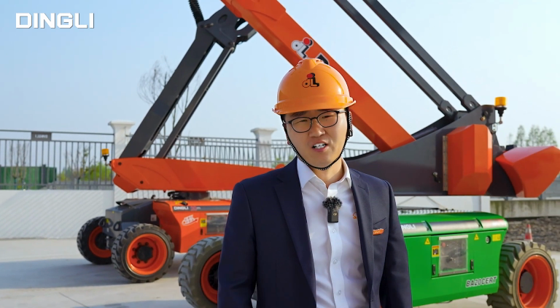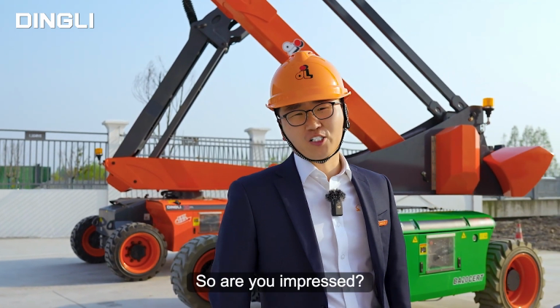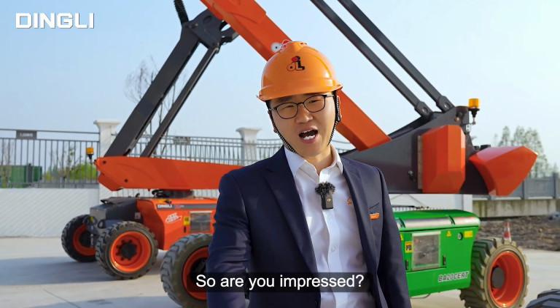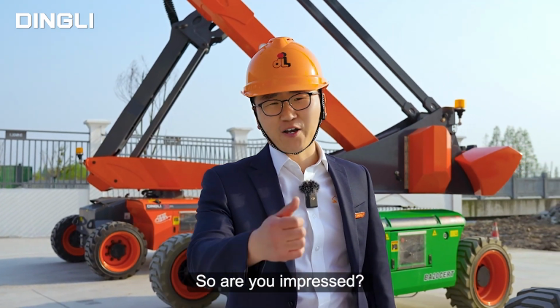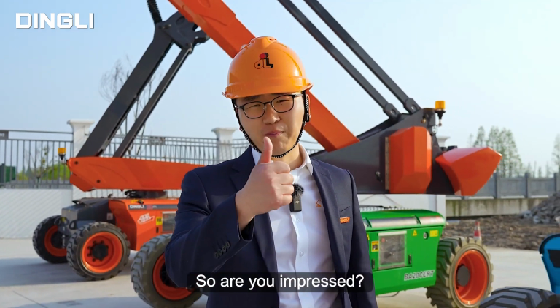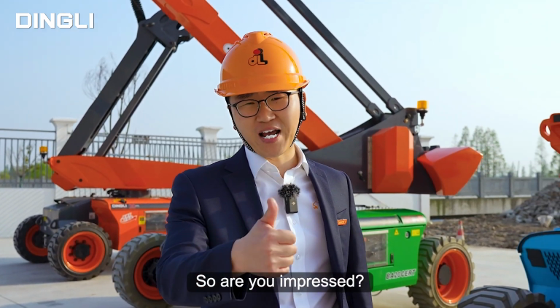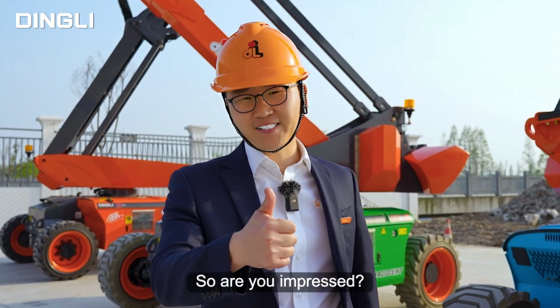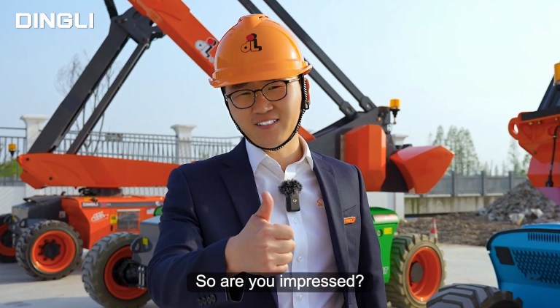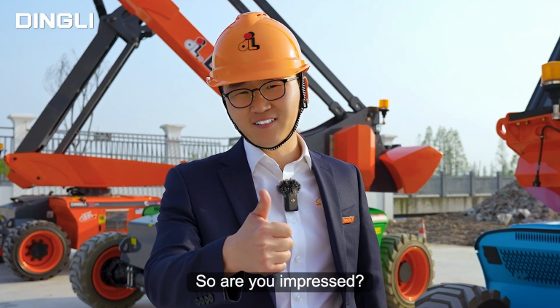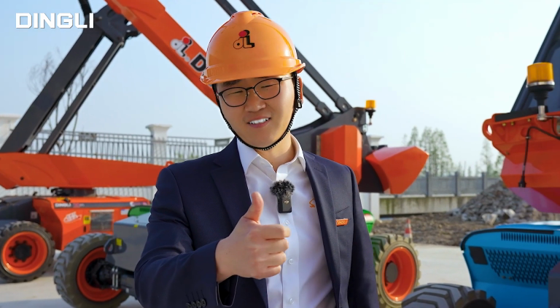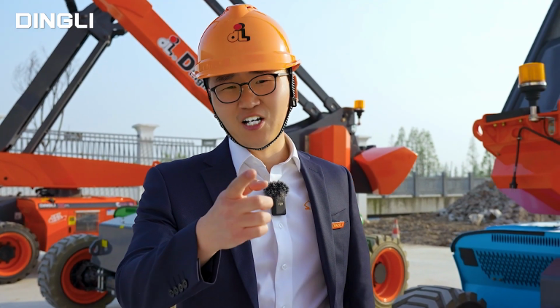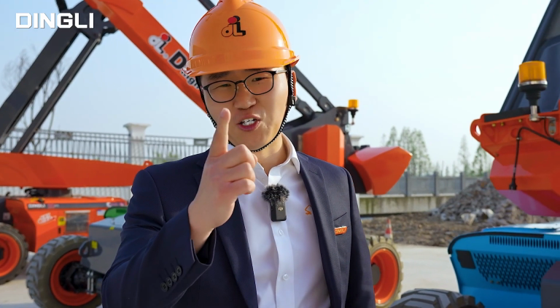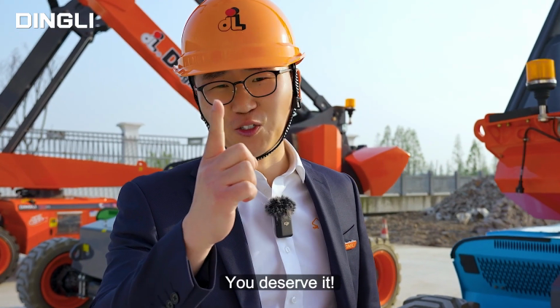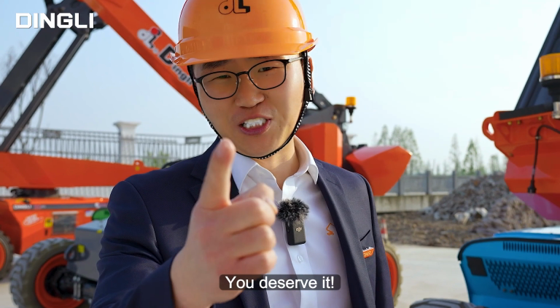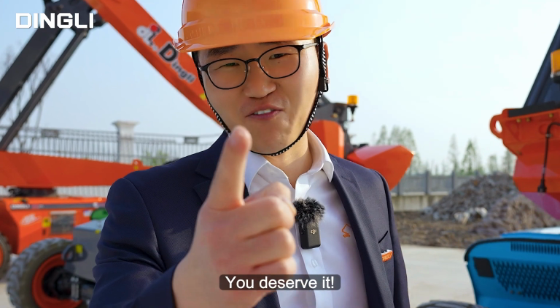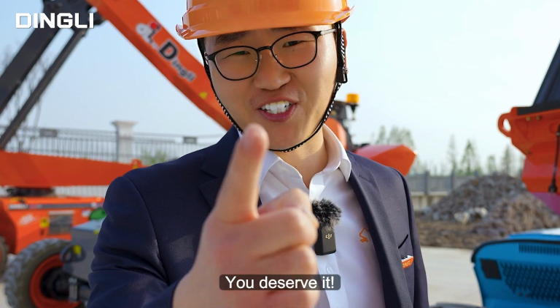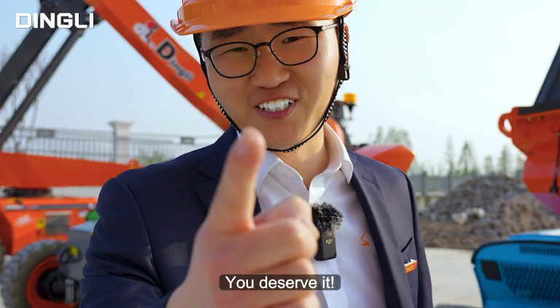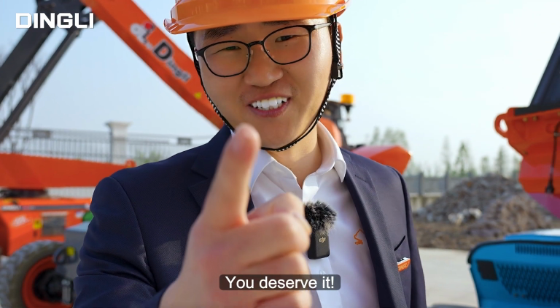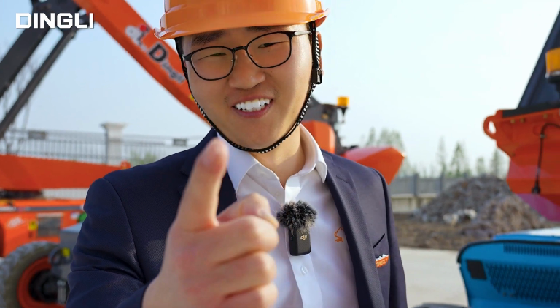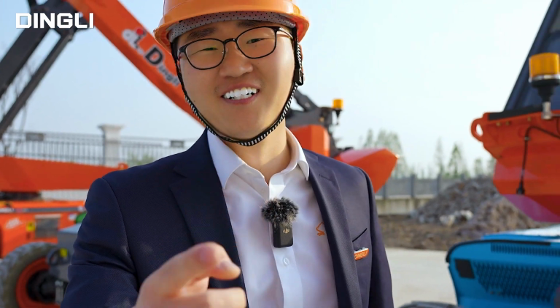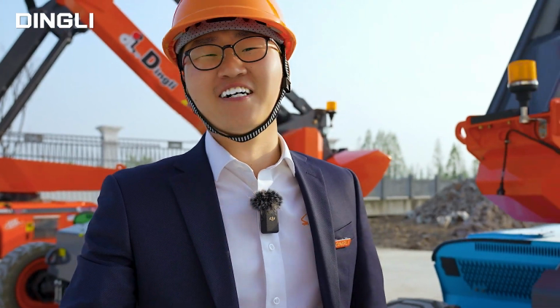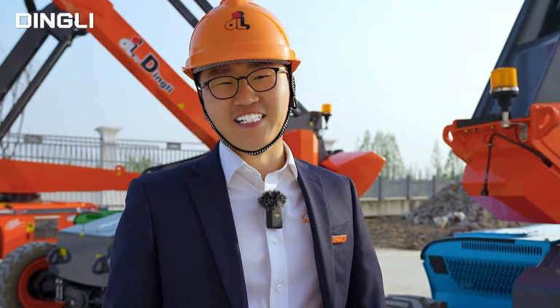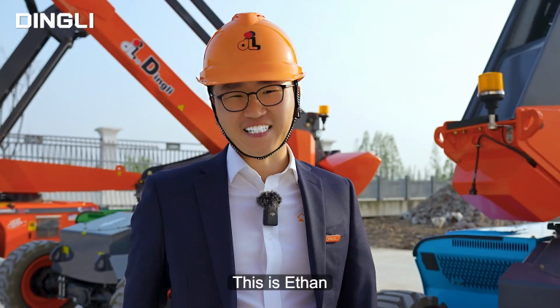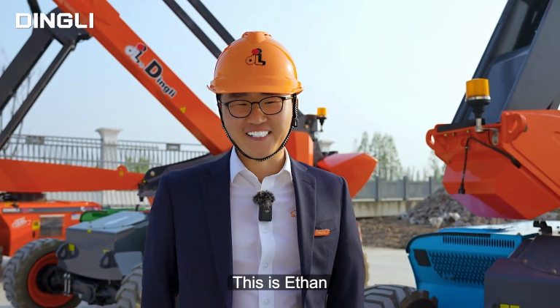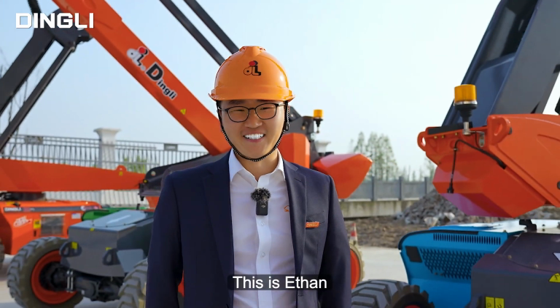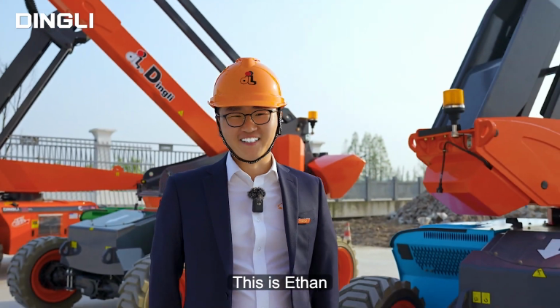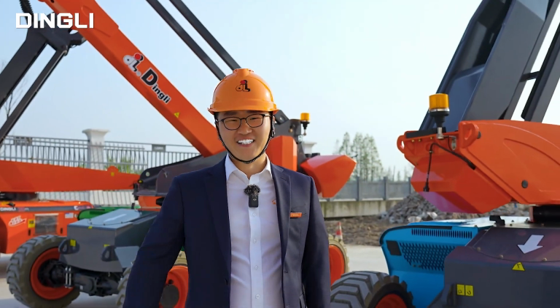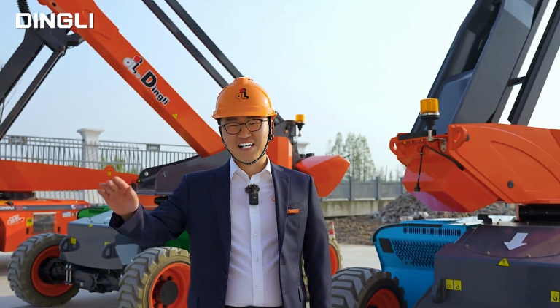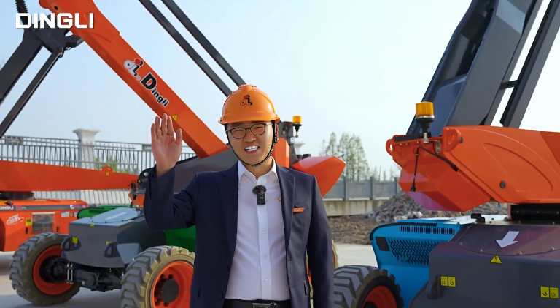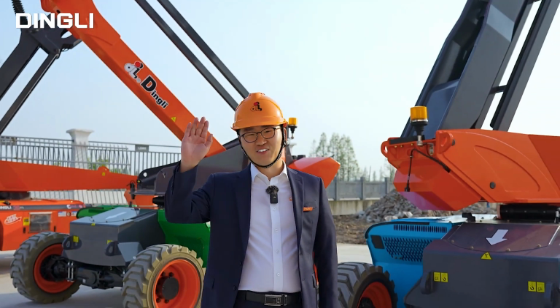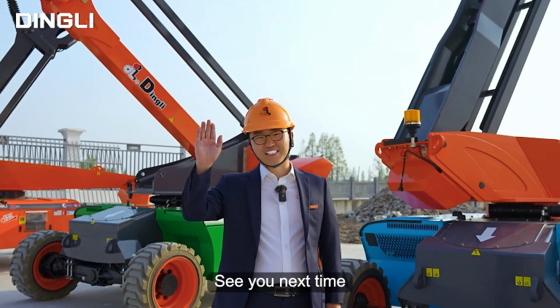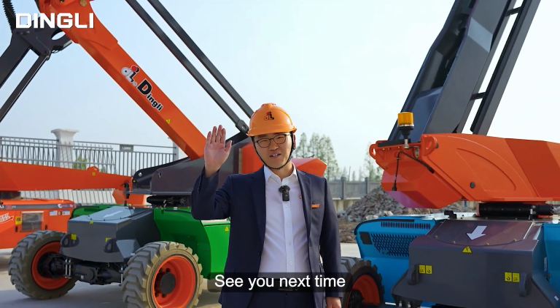So are you impressed? You deserve it. This is Ethan — till next time.